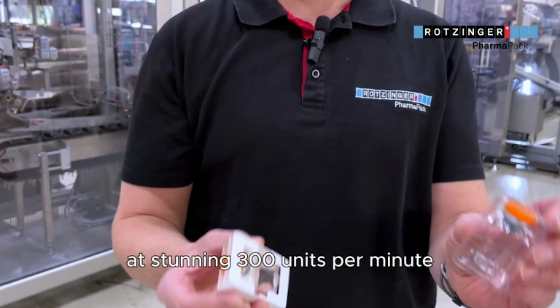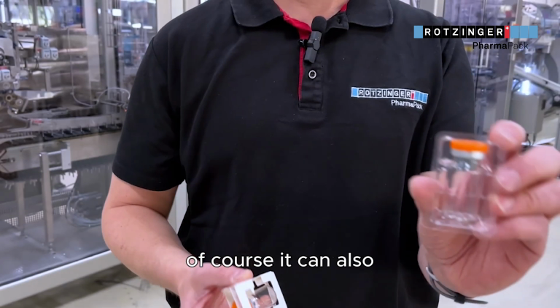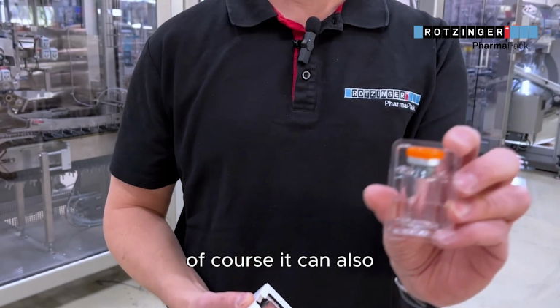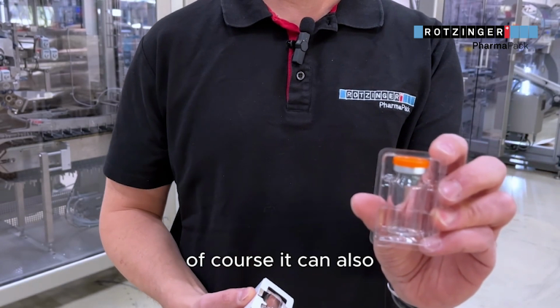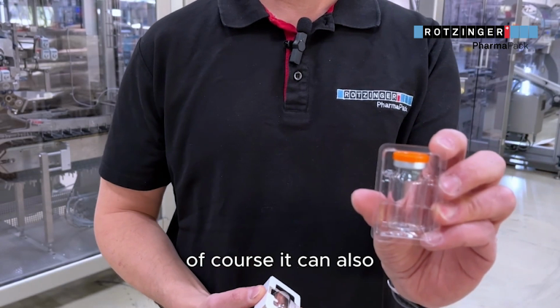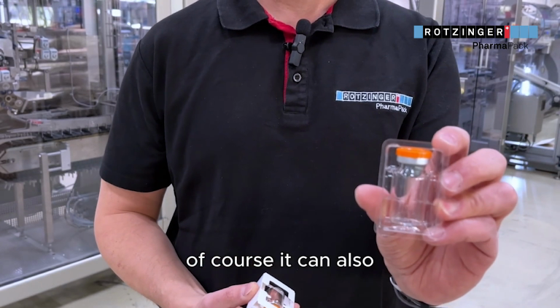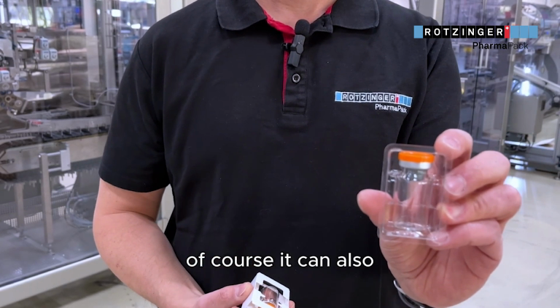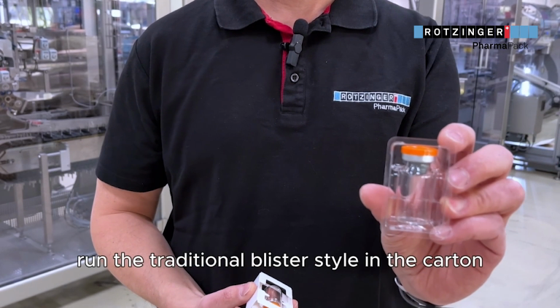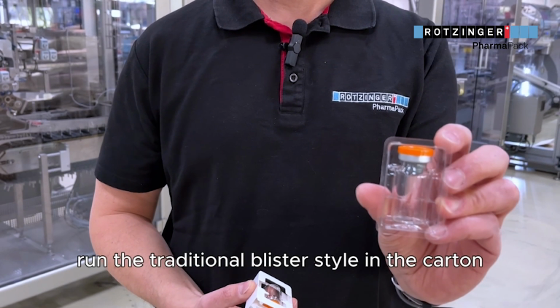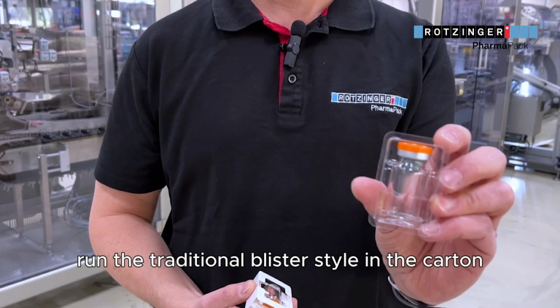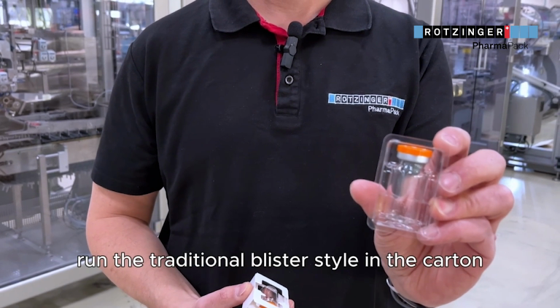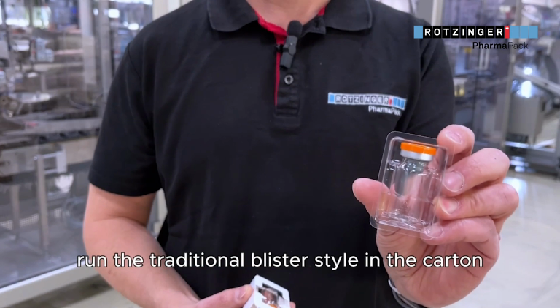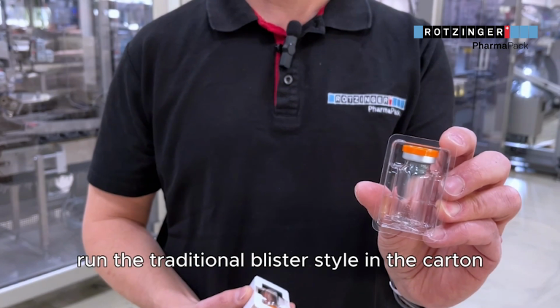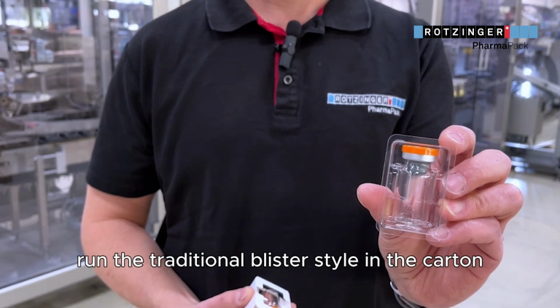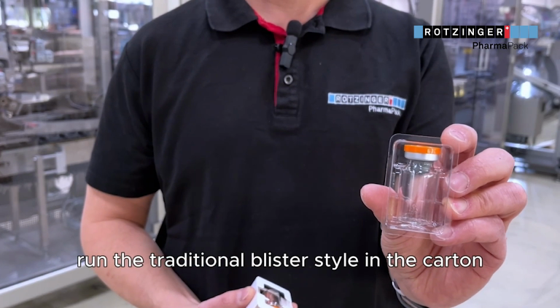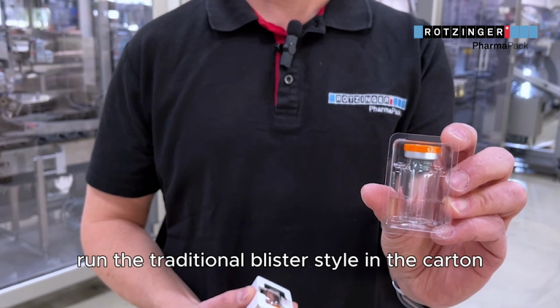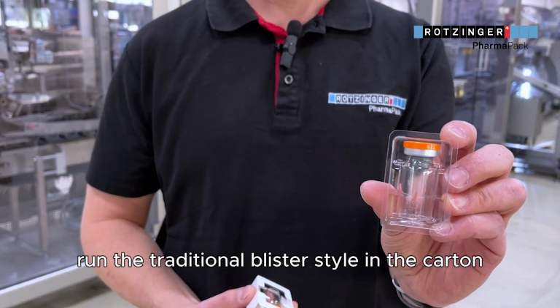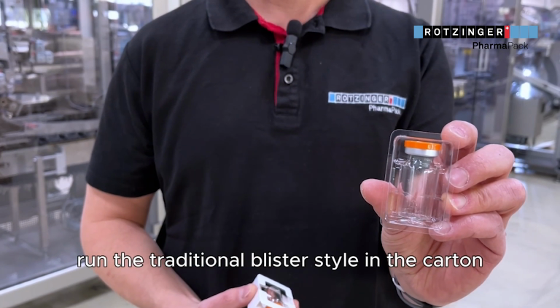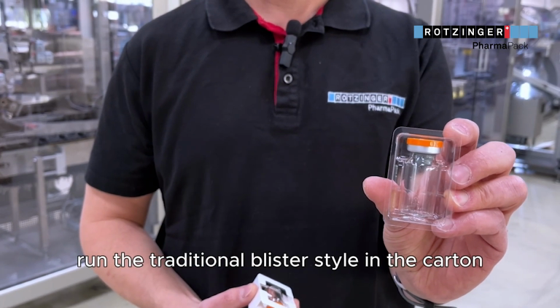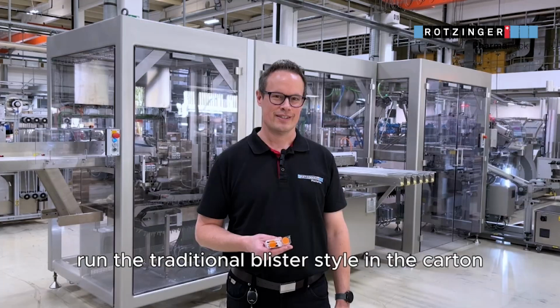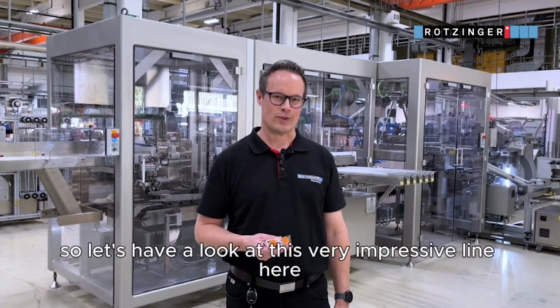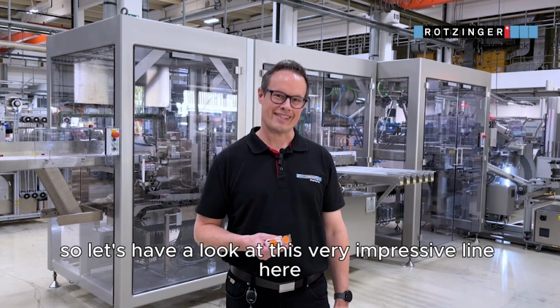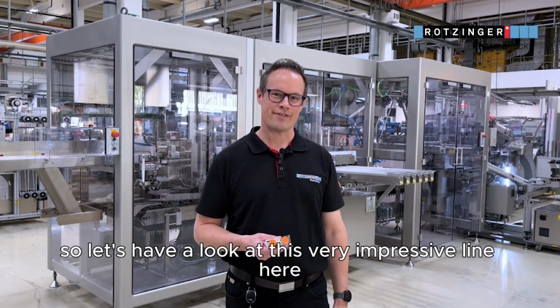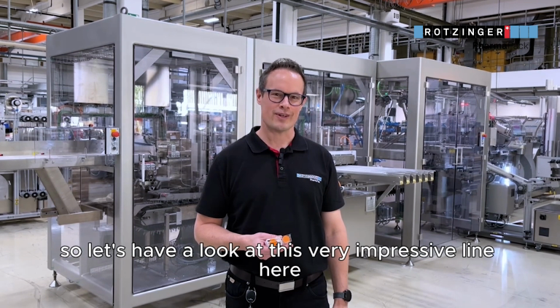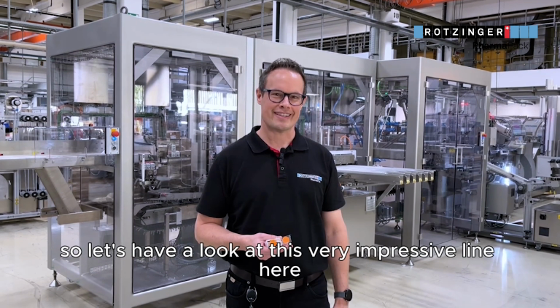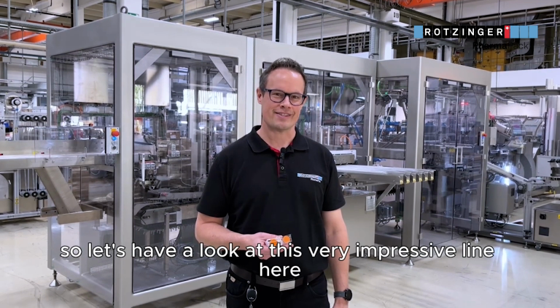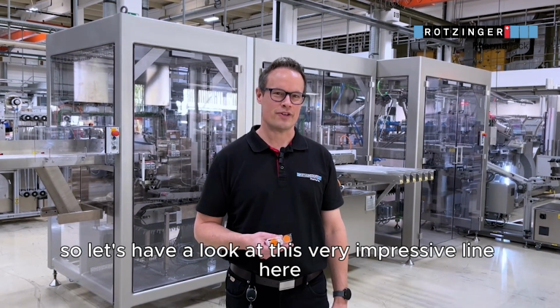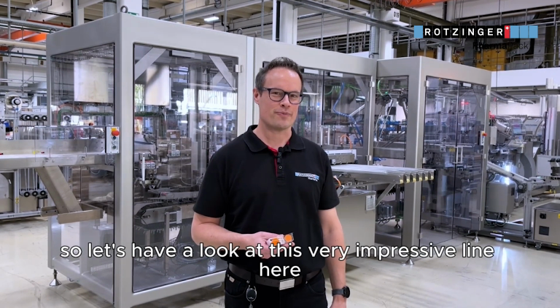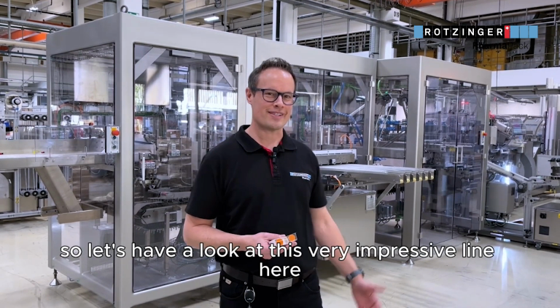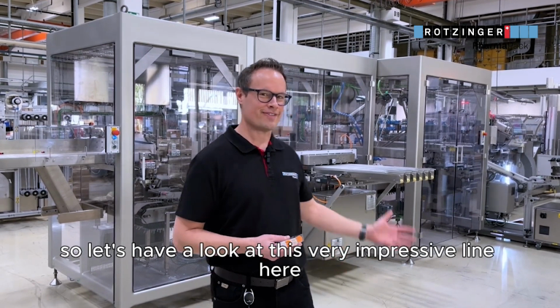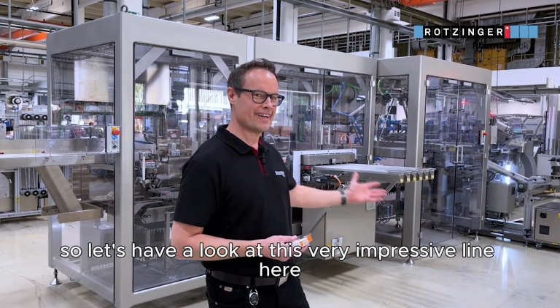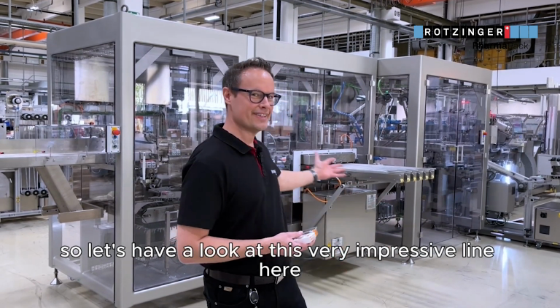Of course, it can also run the traditional blister style in the carton. So let's have a look at this very impressive line.